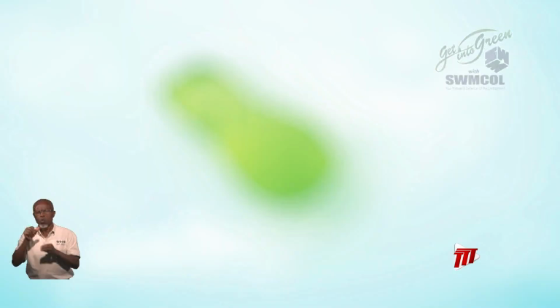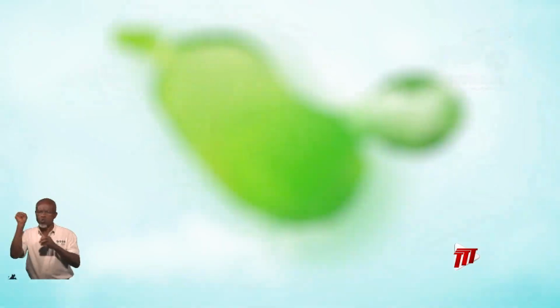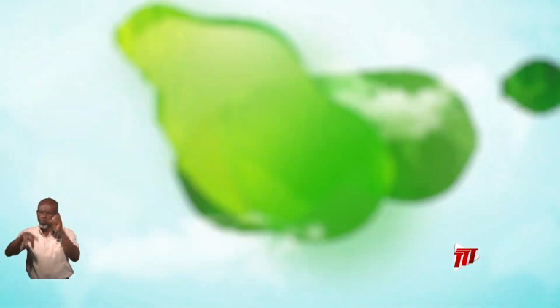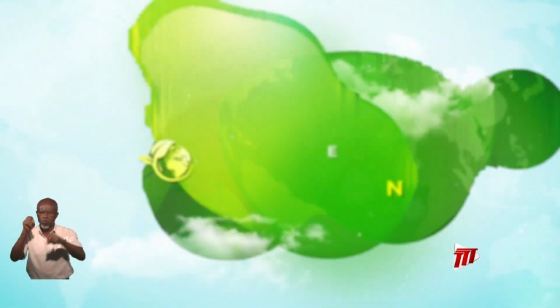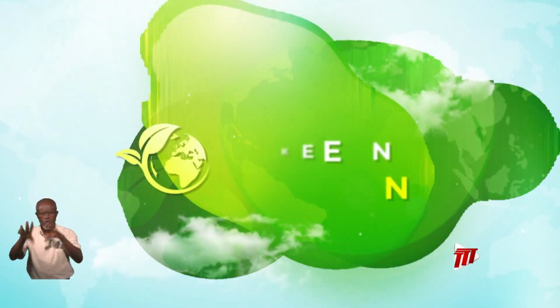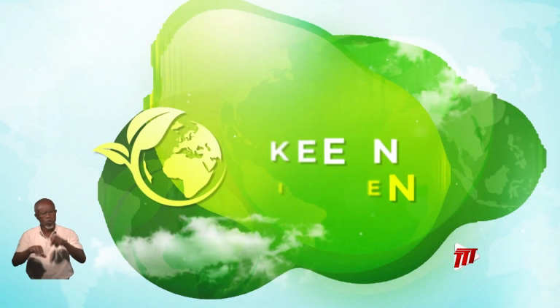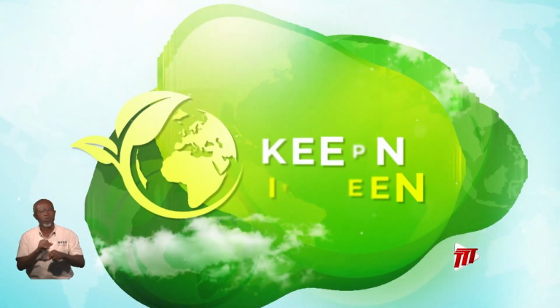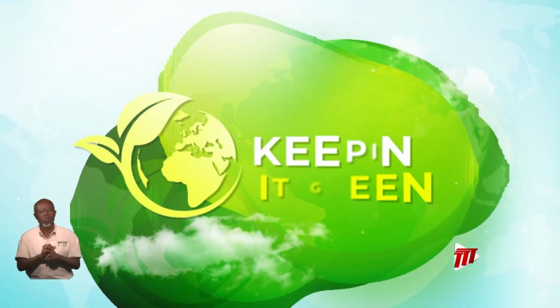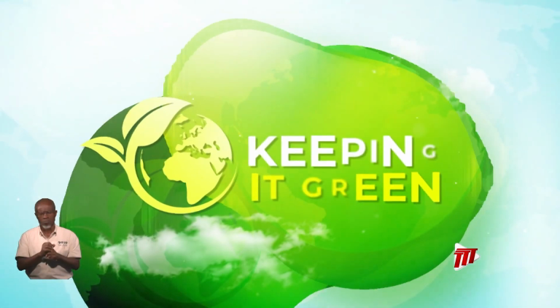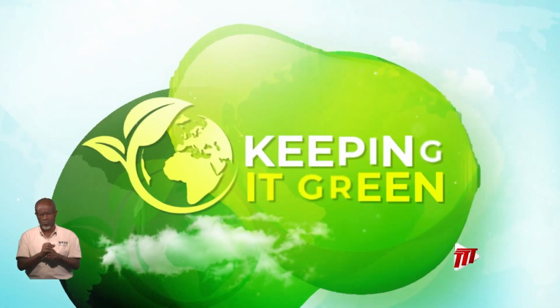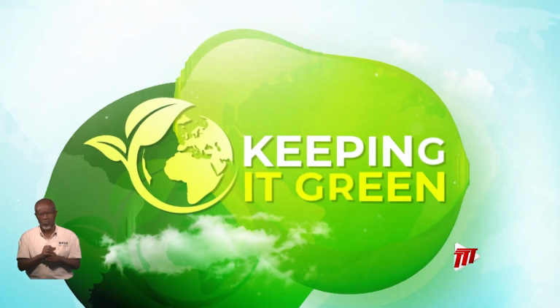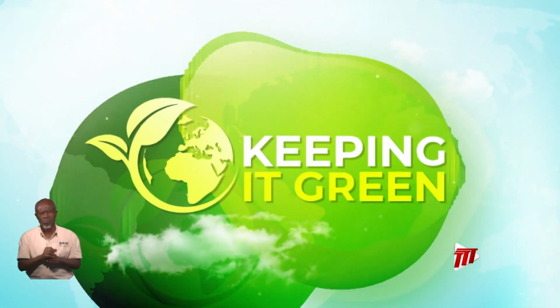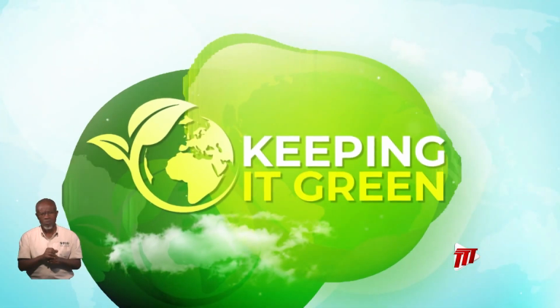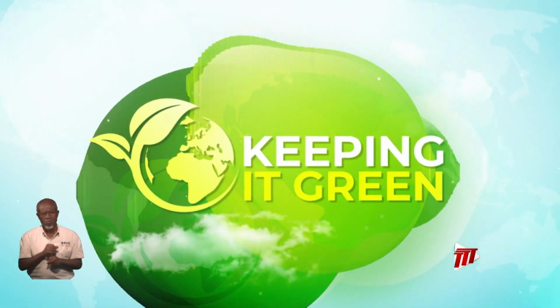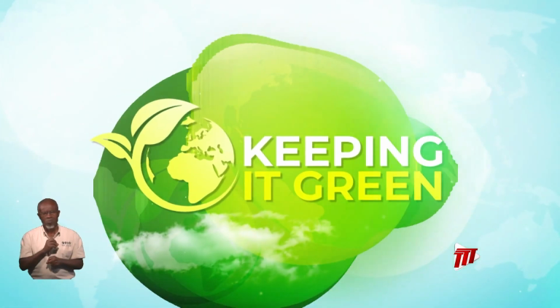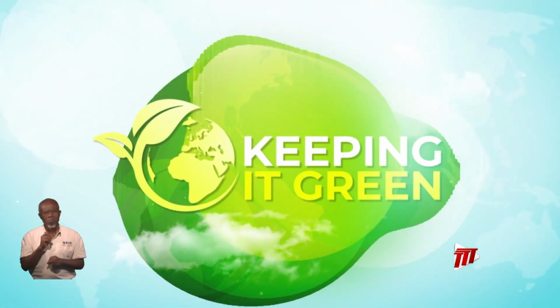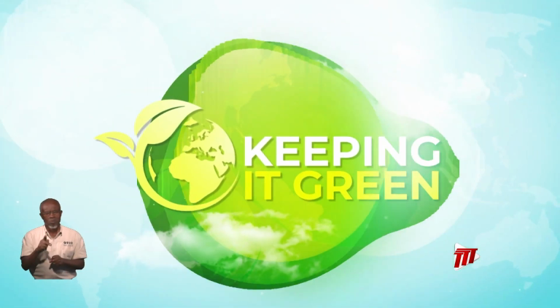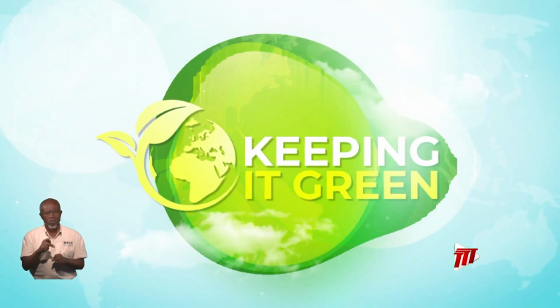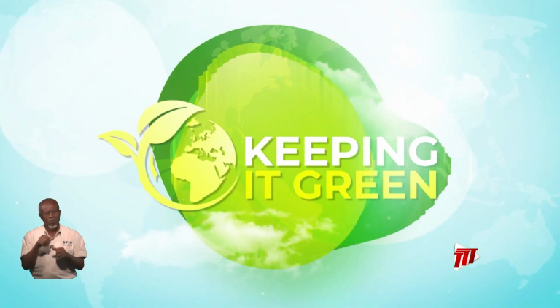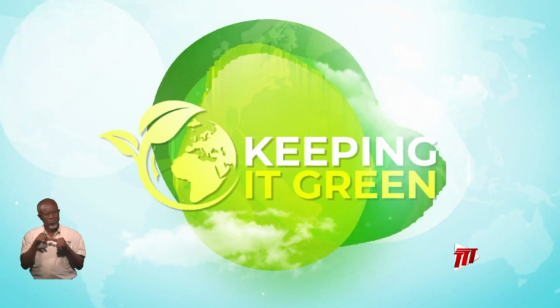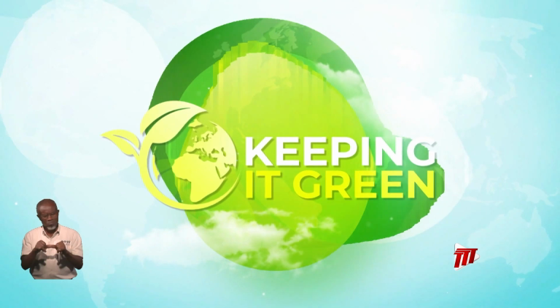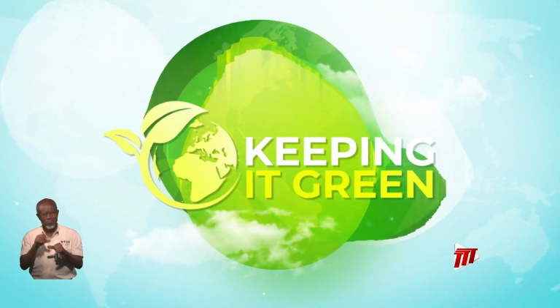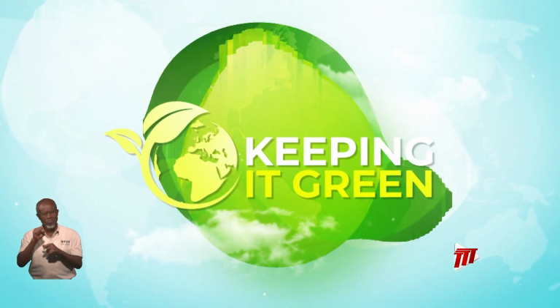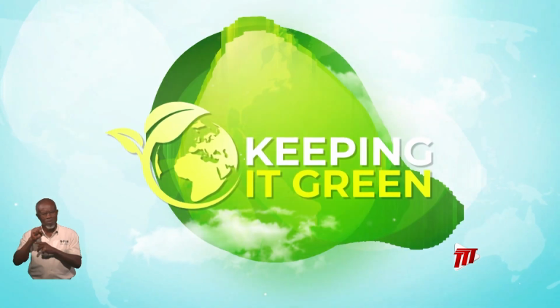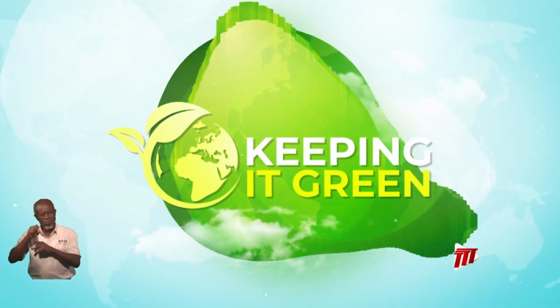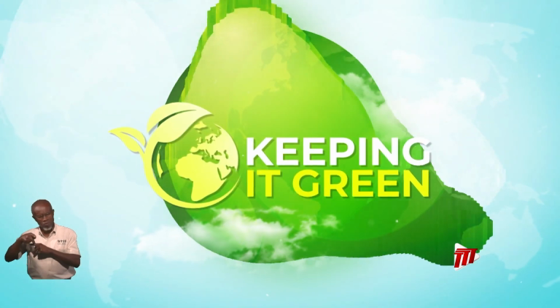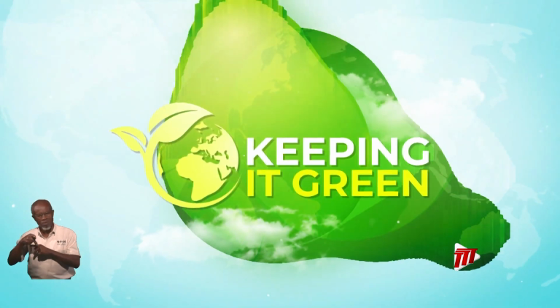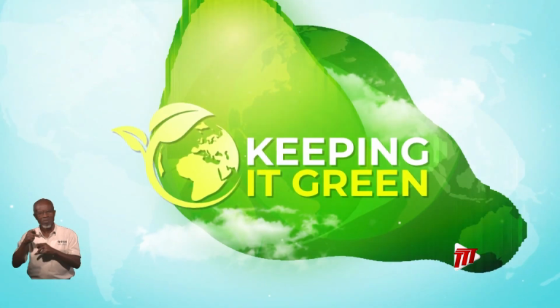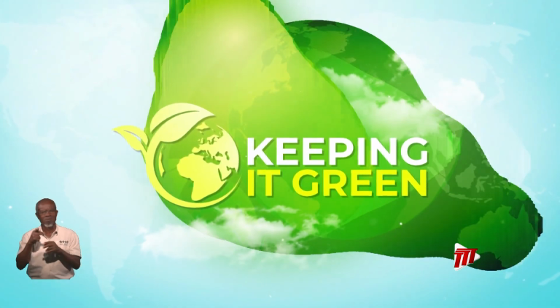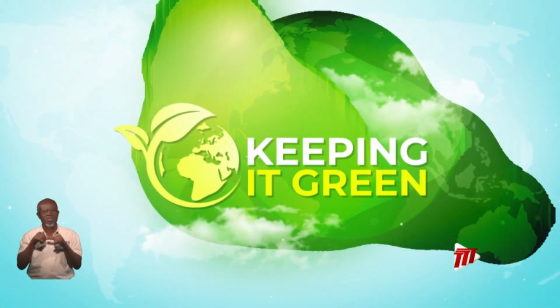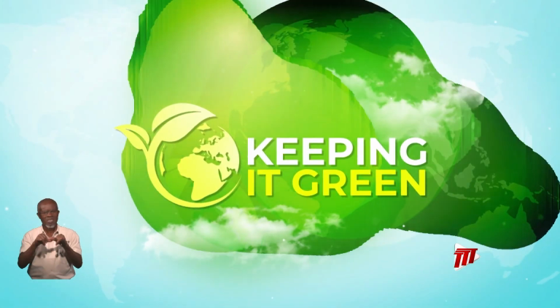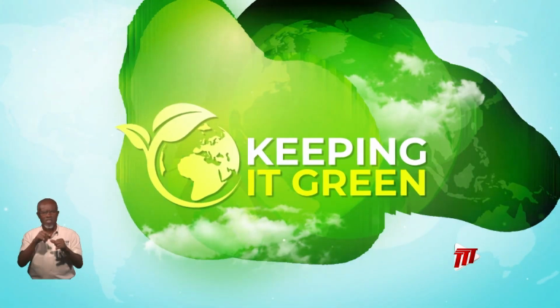I am Stacey-Ann Providence, Keeping It Green for TDT News.